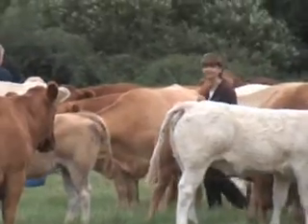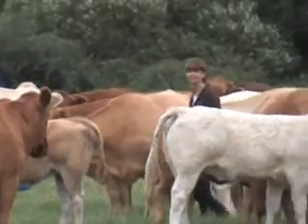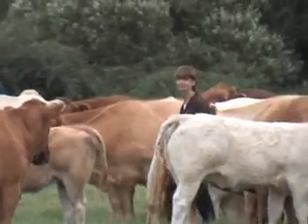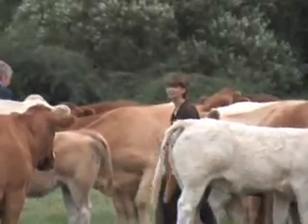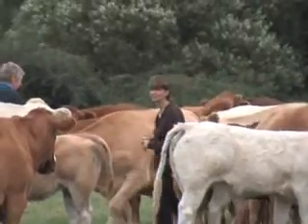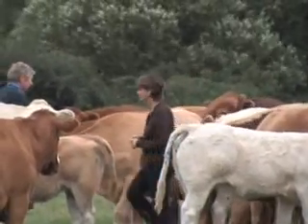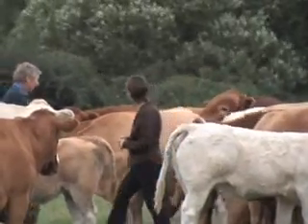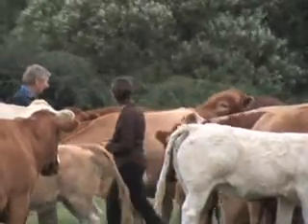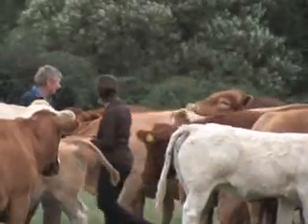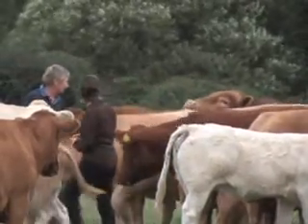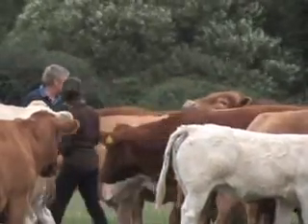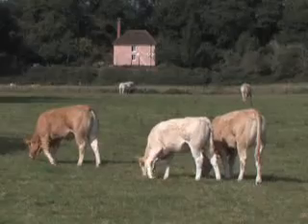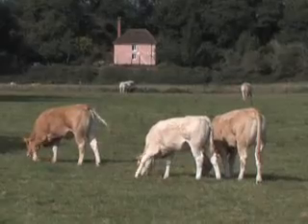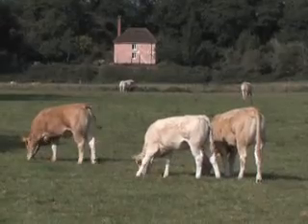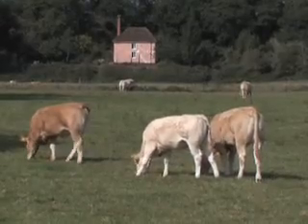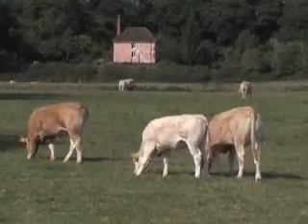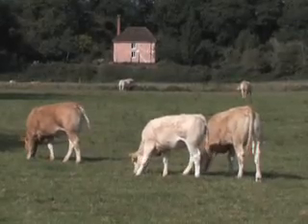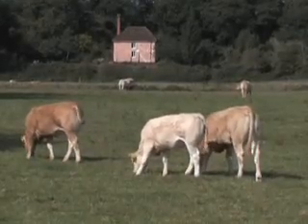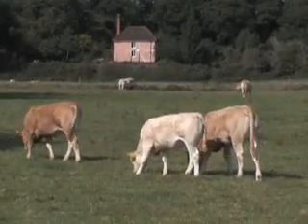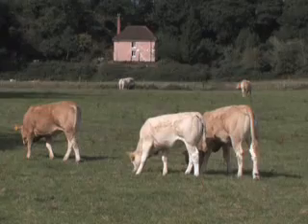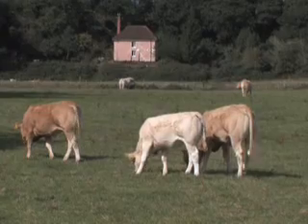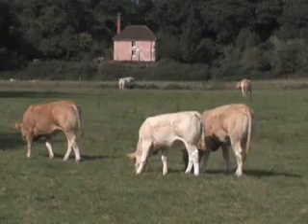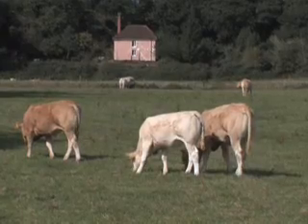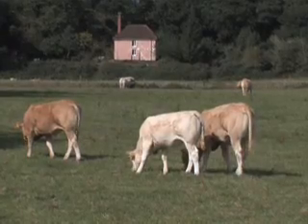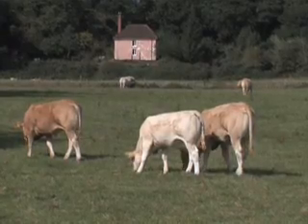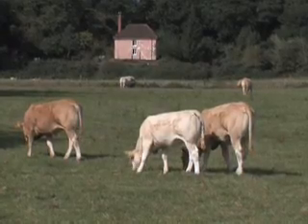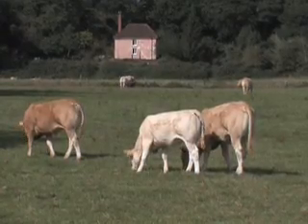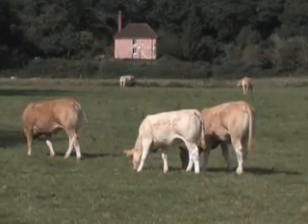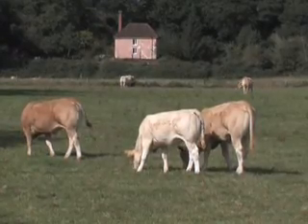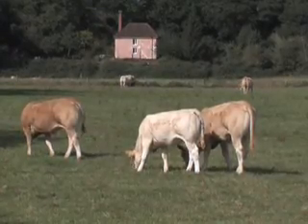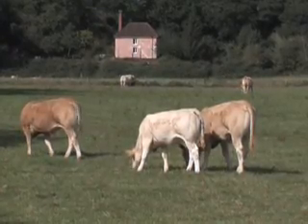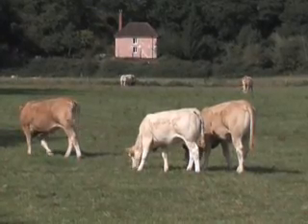Because grass is so important to cattle farming for dairy or beef, these types of farms are usually in places where there is plenty of rain.